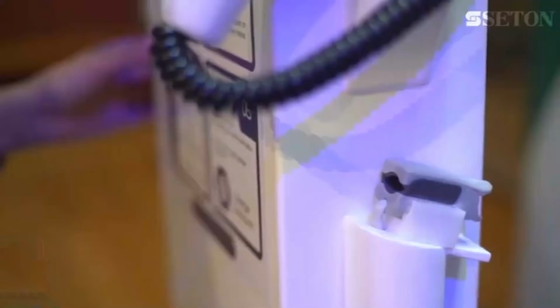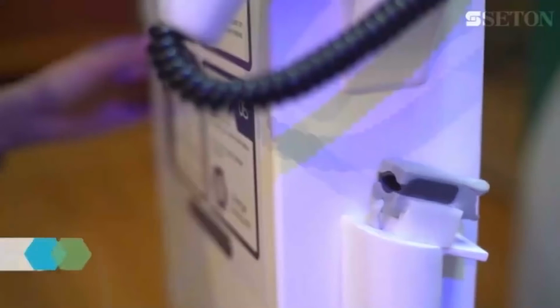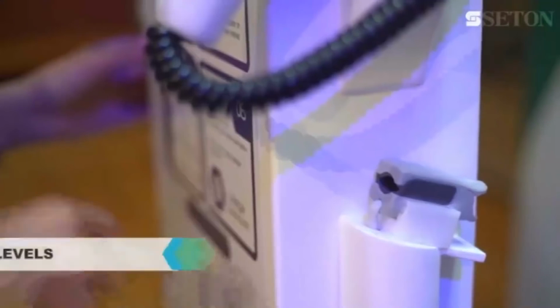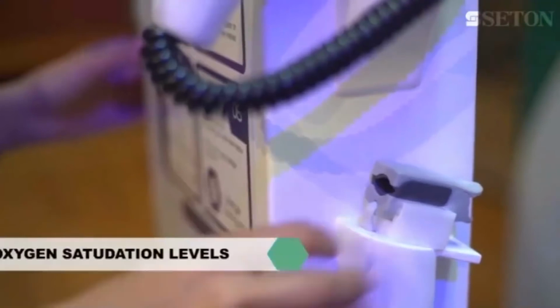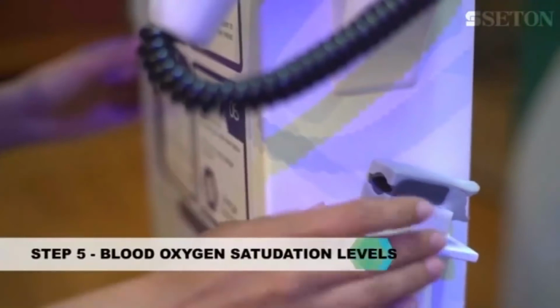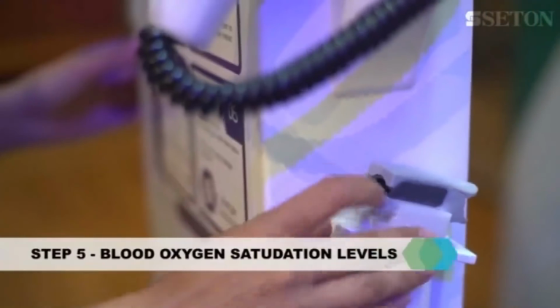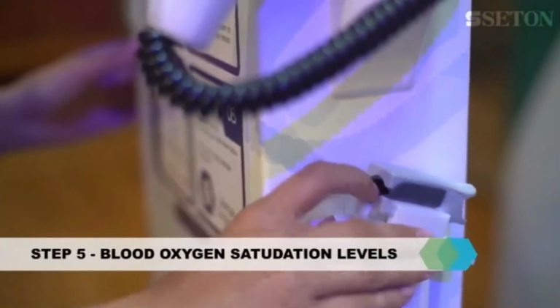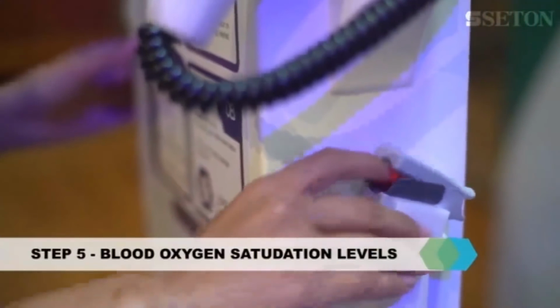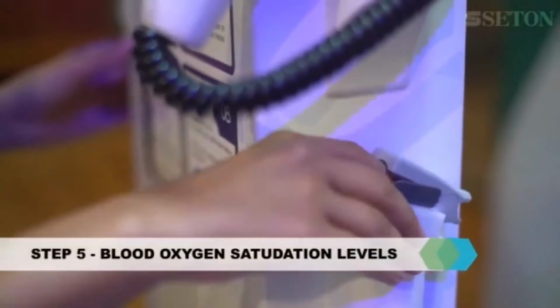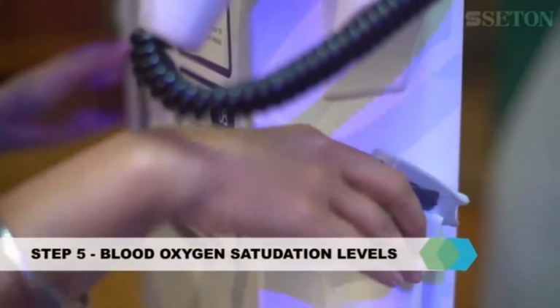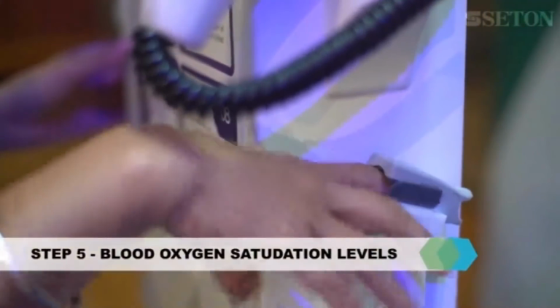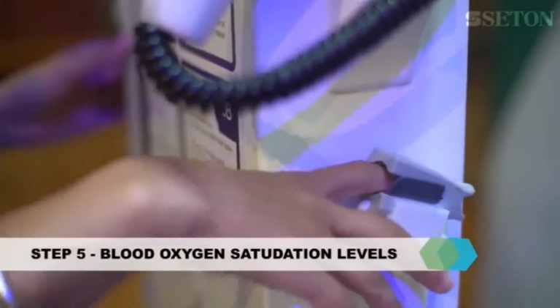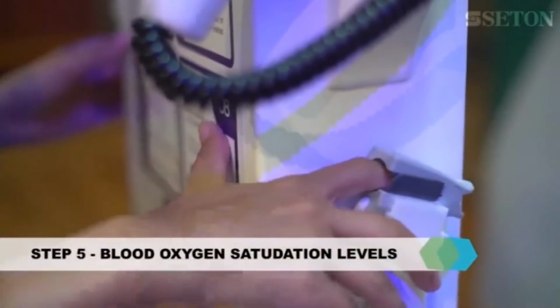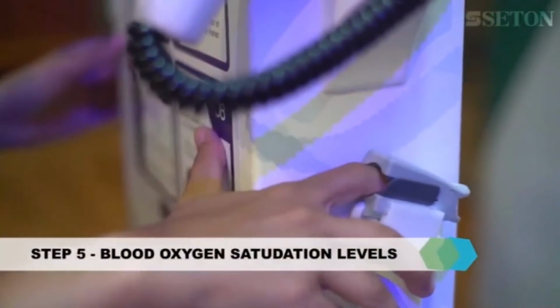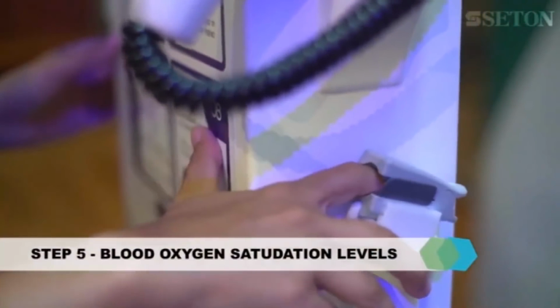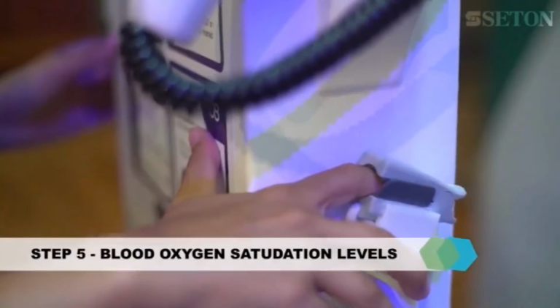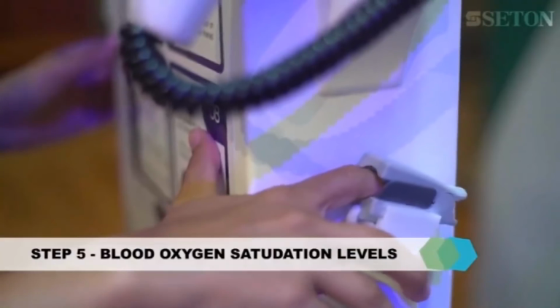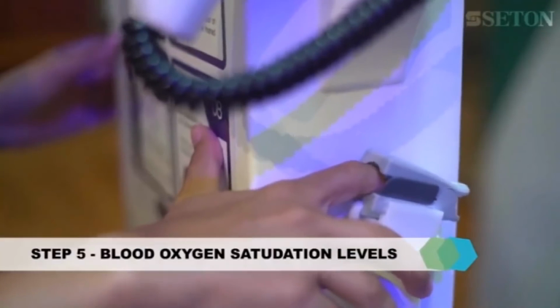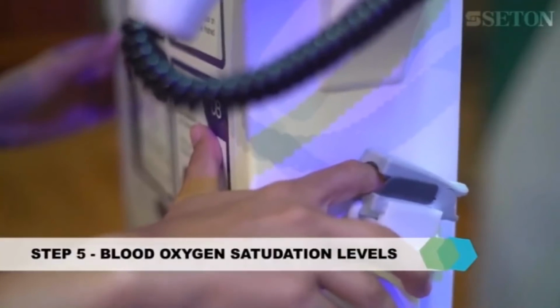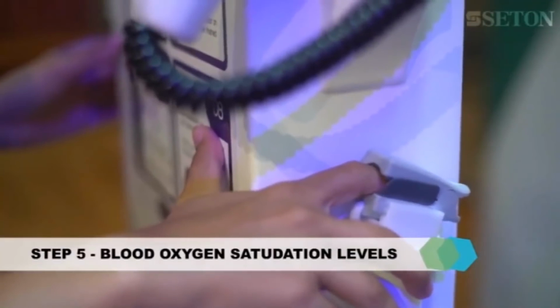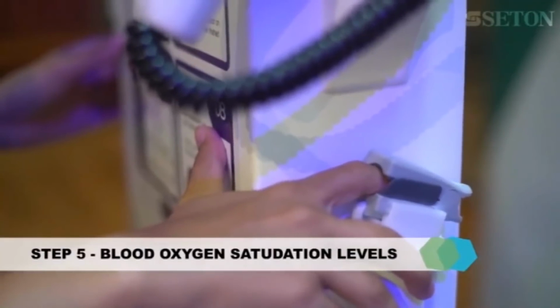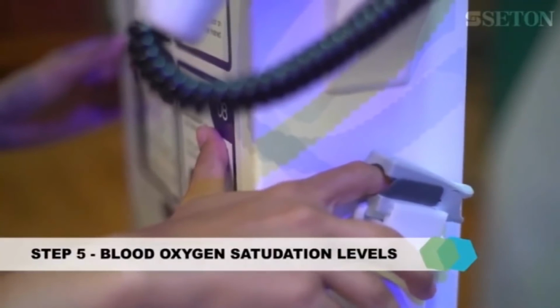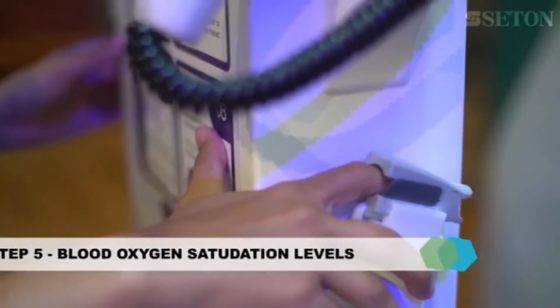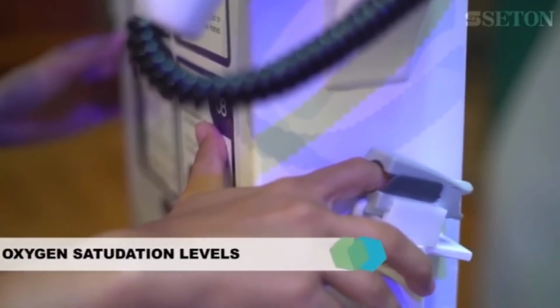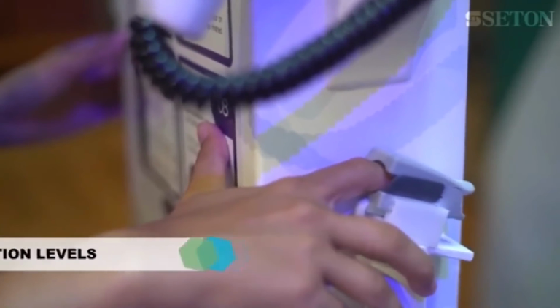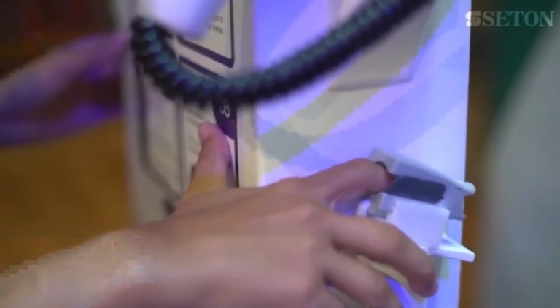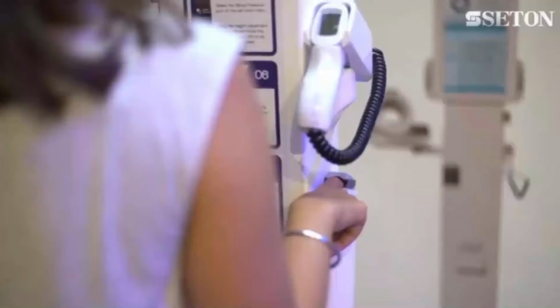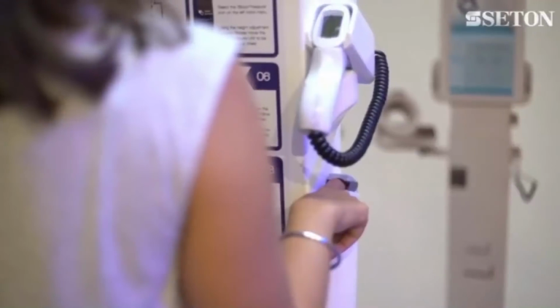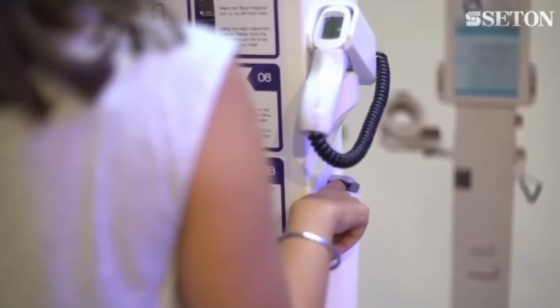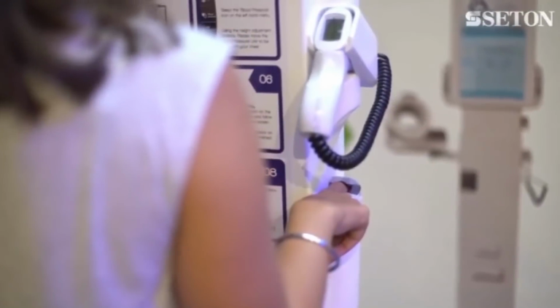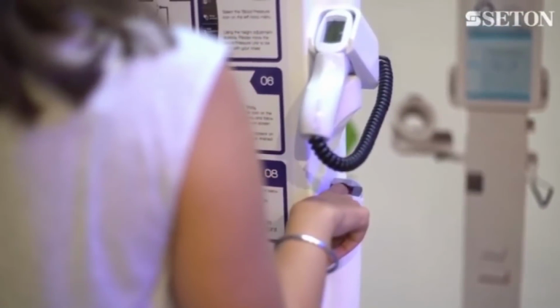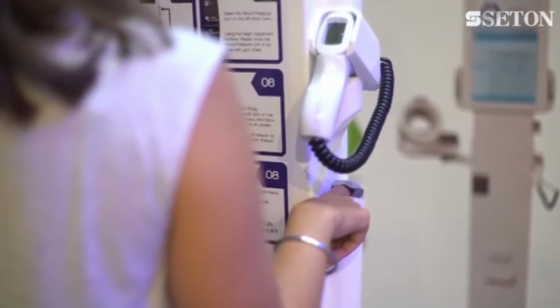Place your index finger into the probe and the sensor will check the oxygen levels in the circulation at the end of your finger.